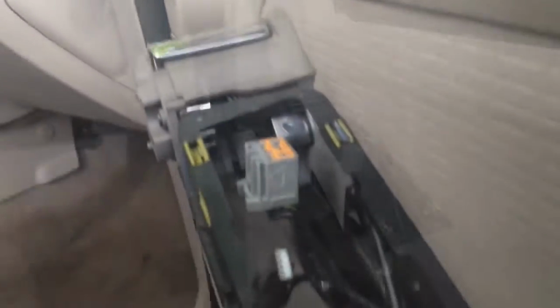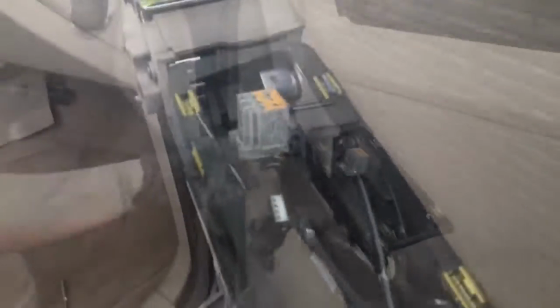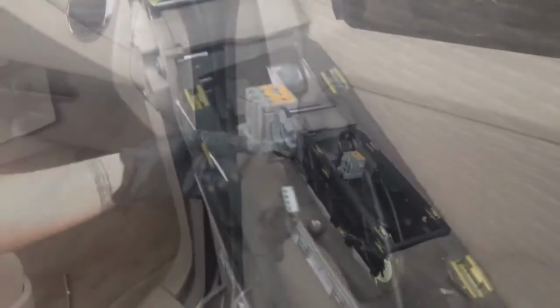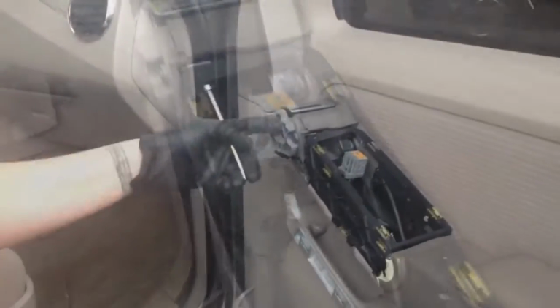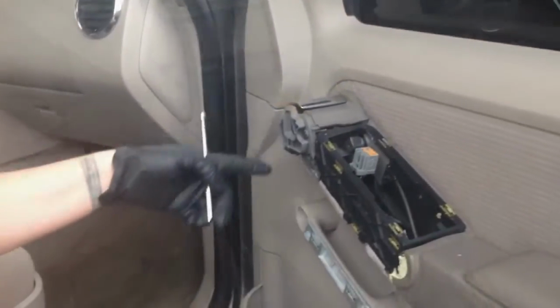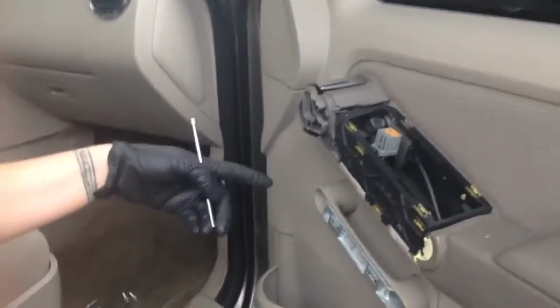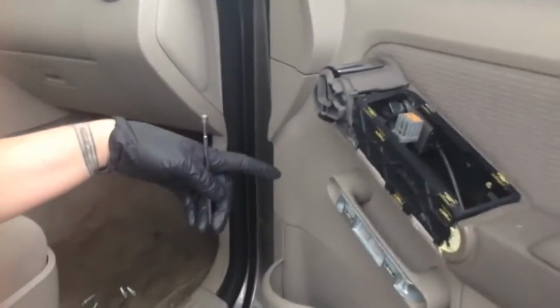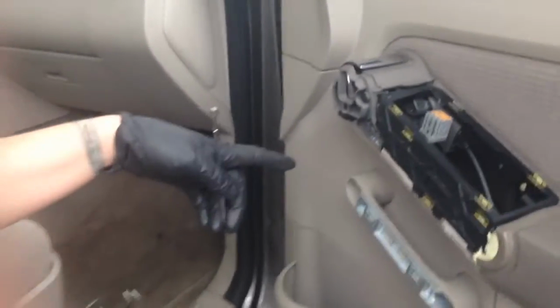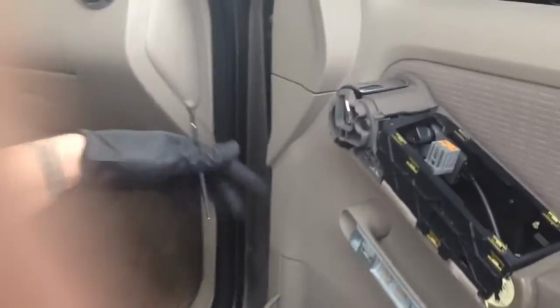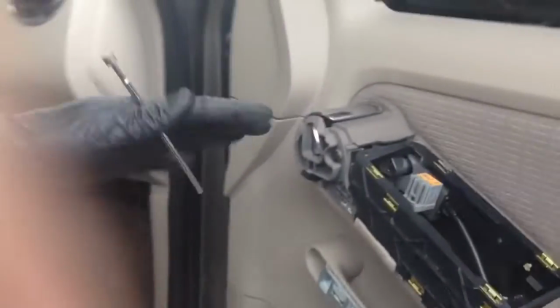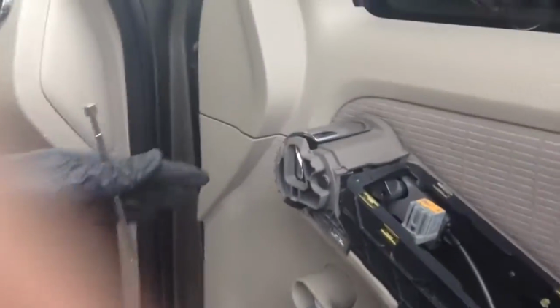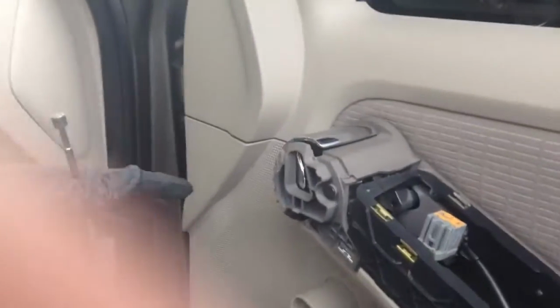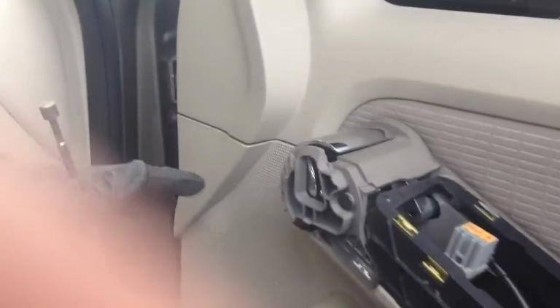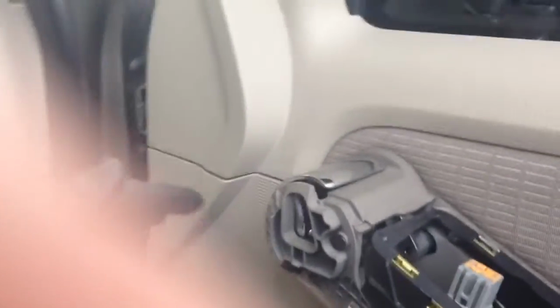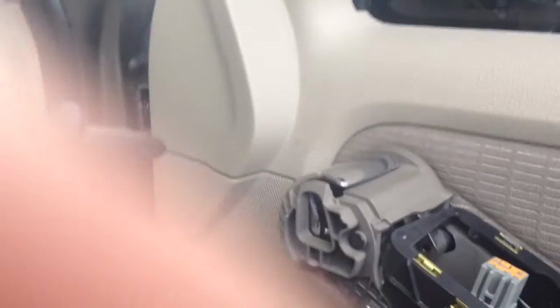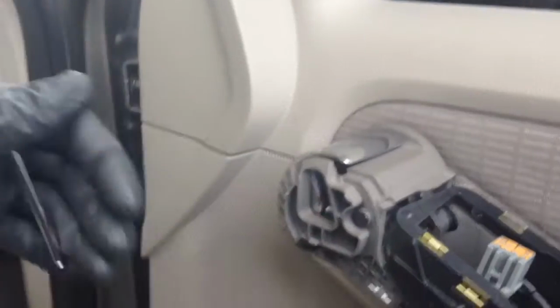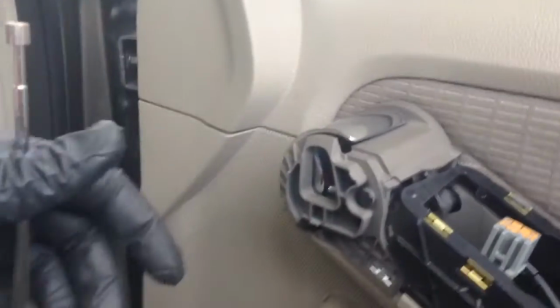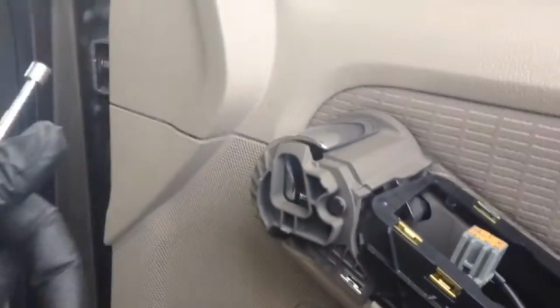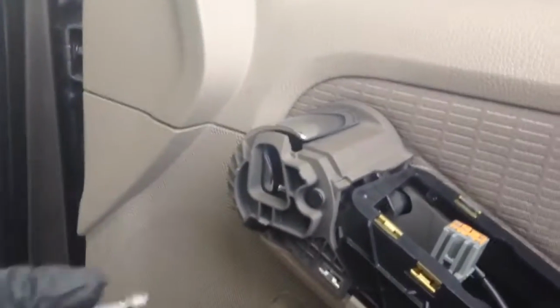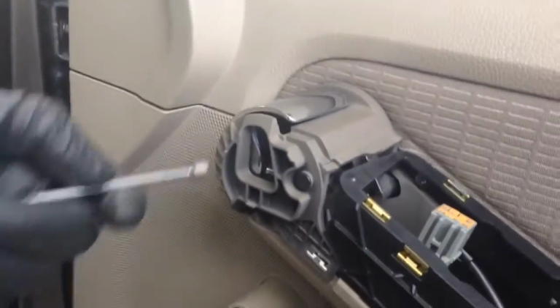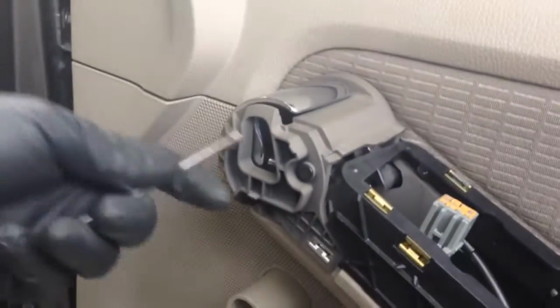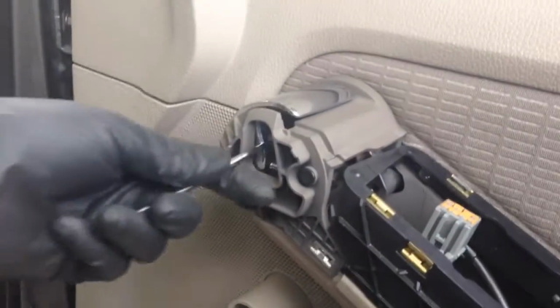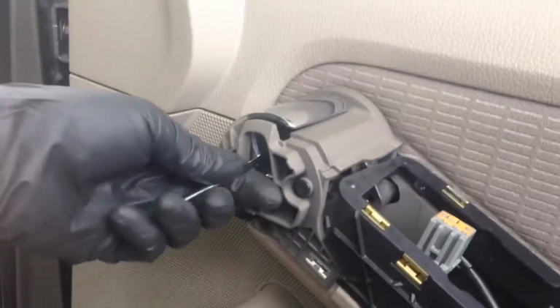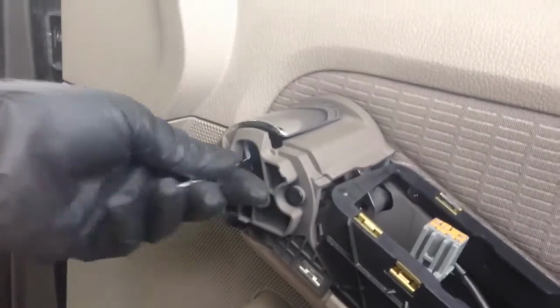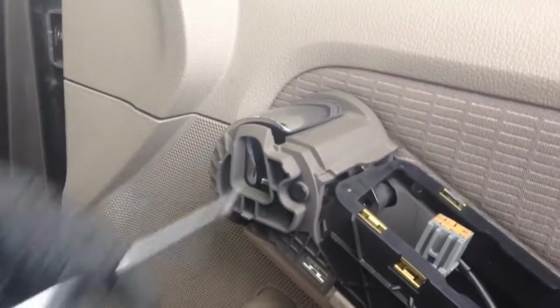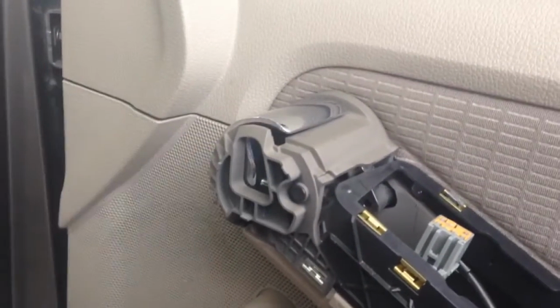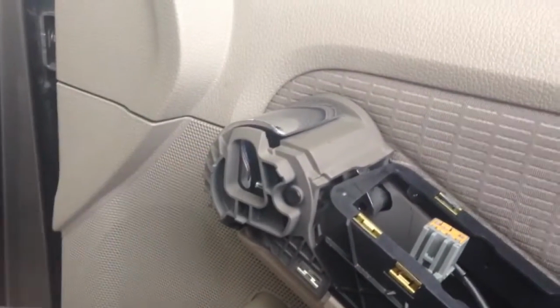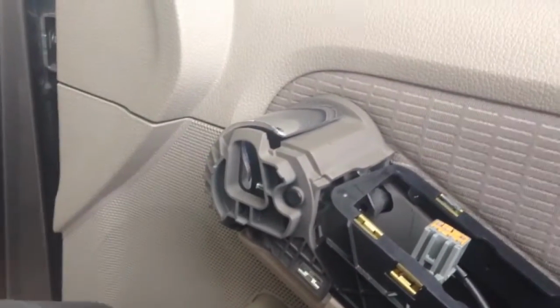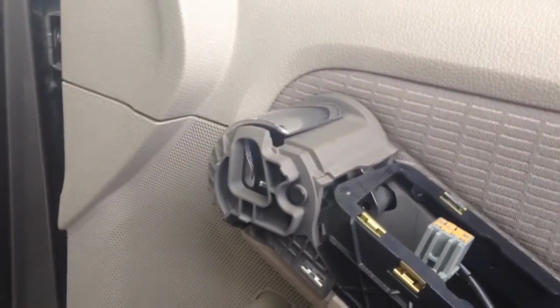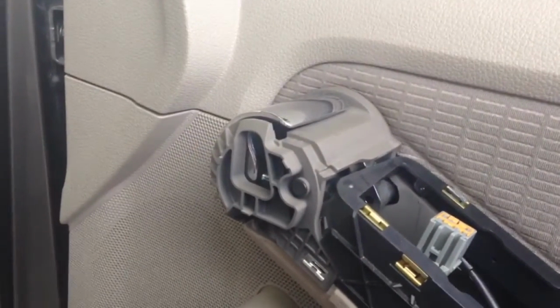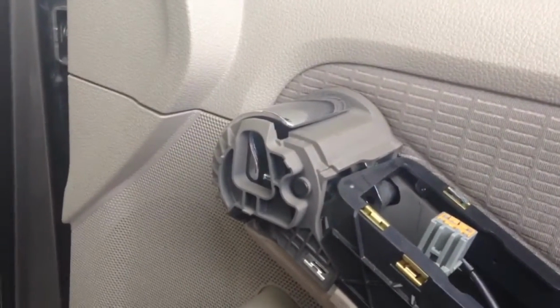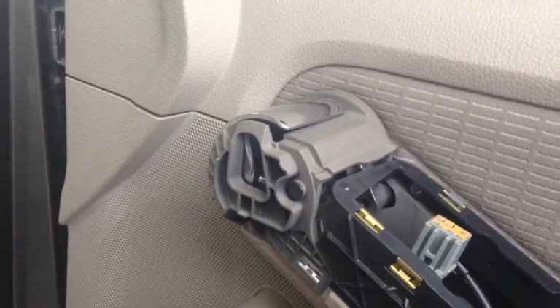If these bolts fall into the door, it's no problem. You can get them out of the panel afterwards, or I just stick a magnet in to pull them all out.